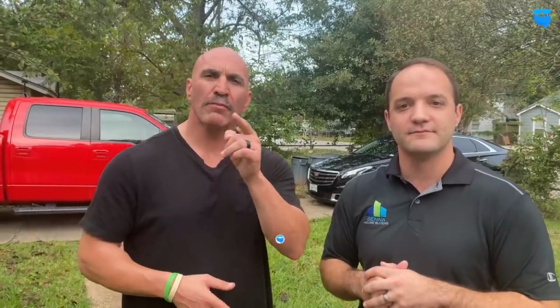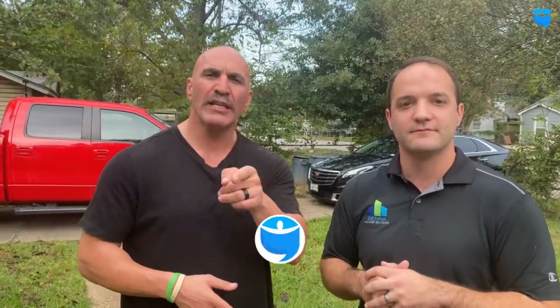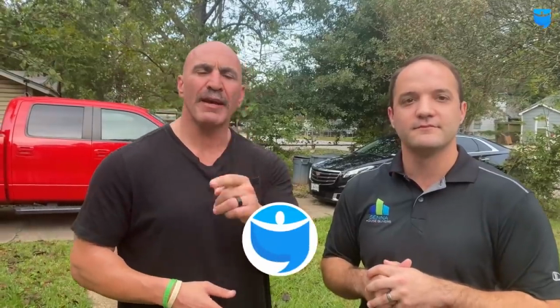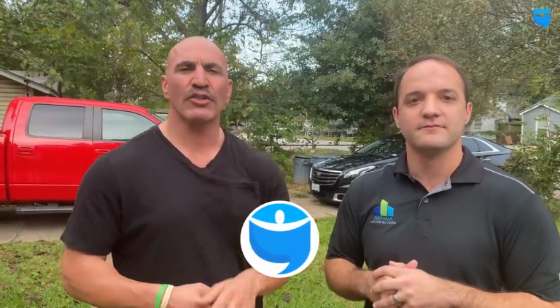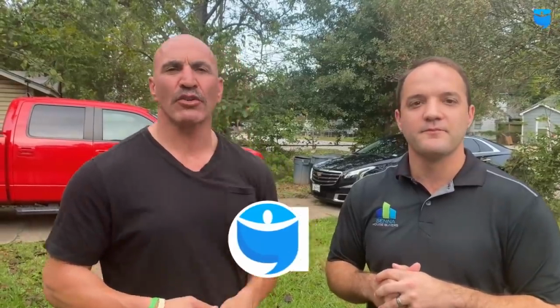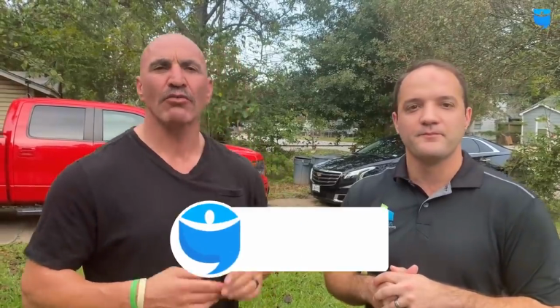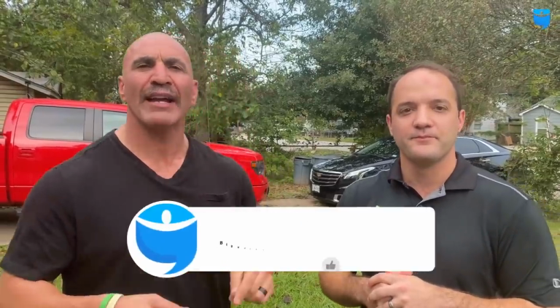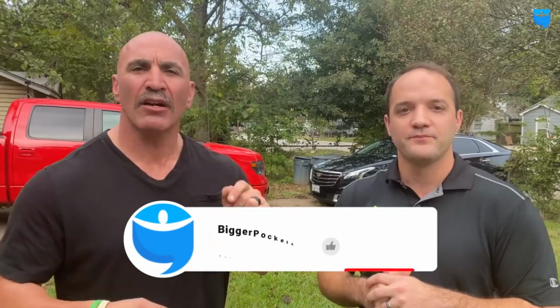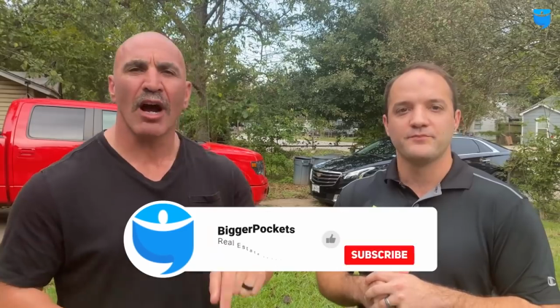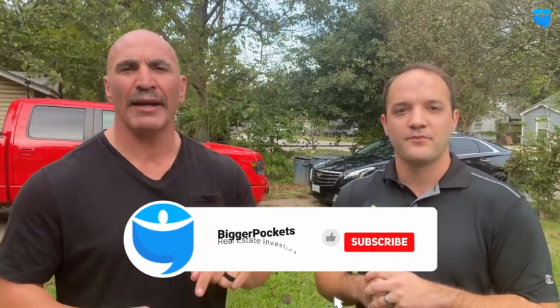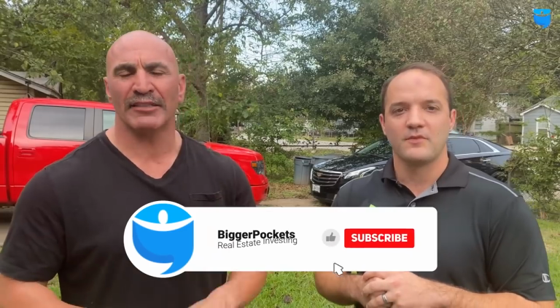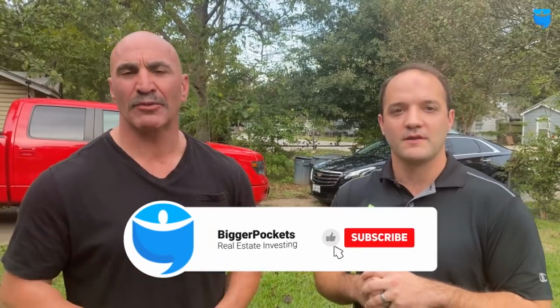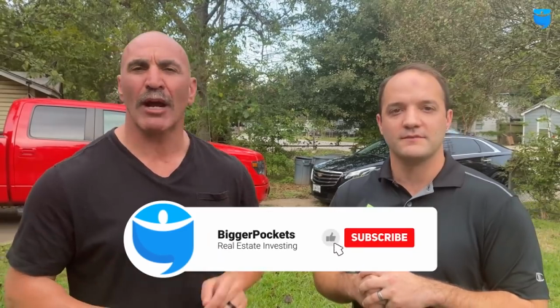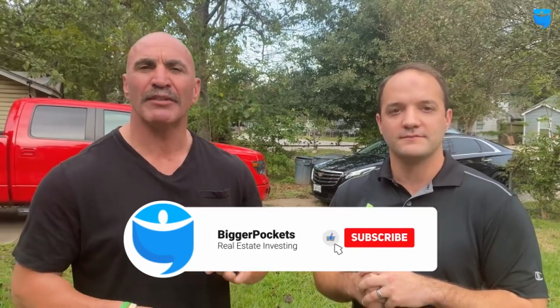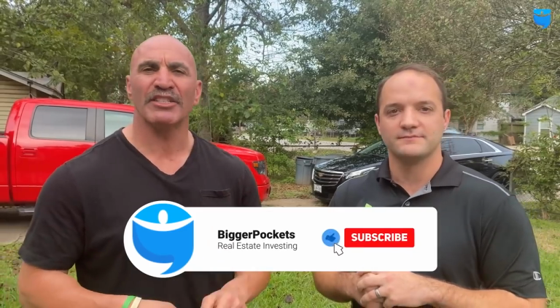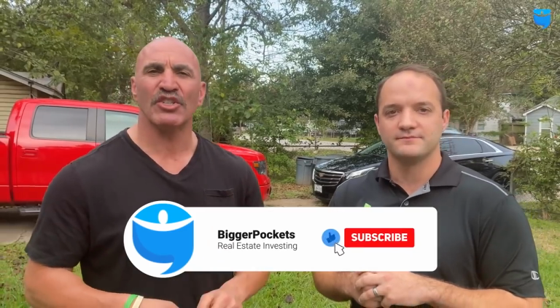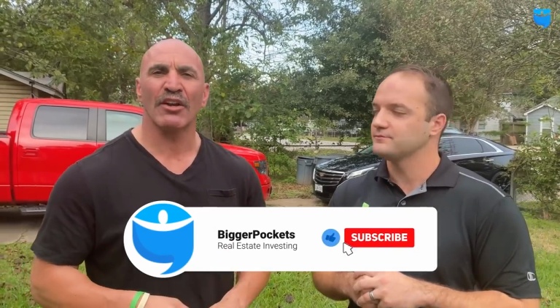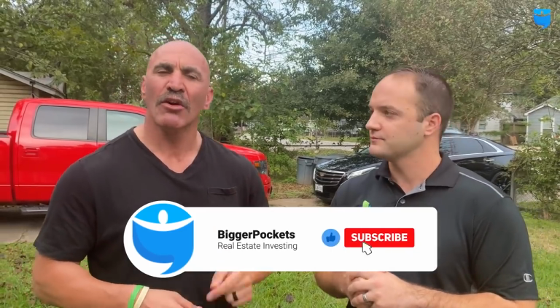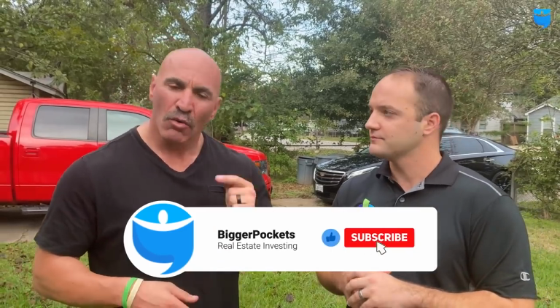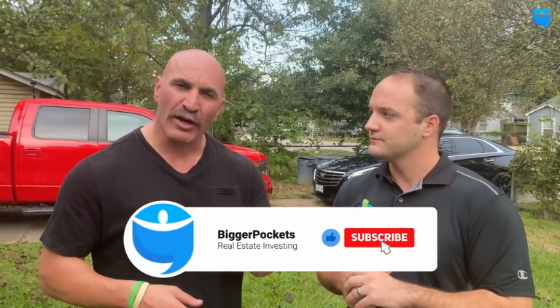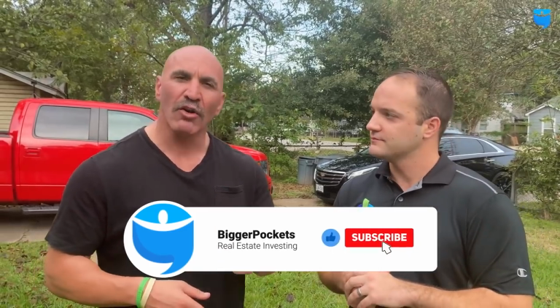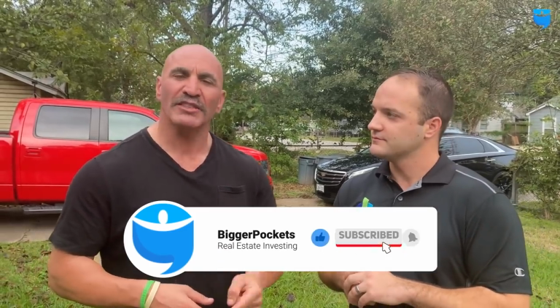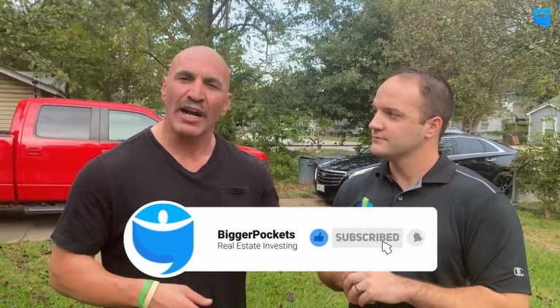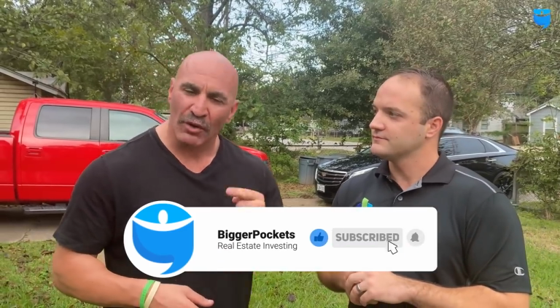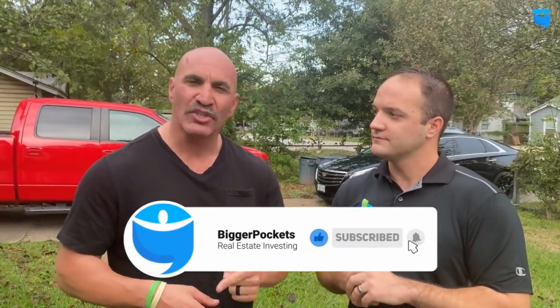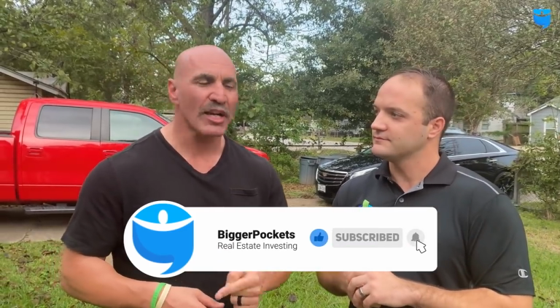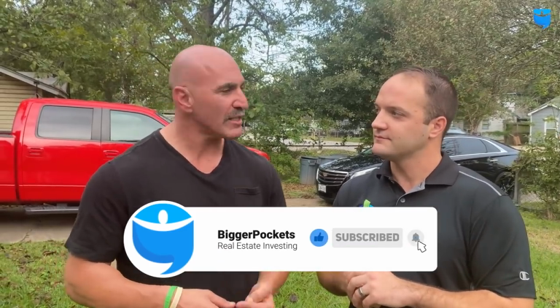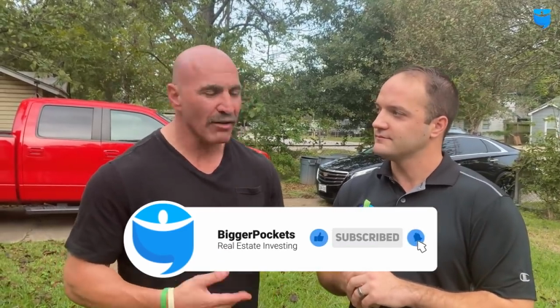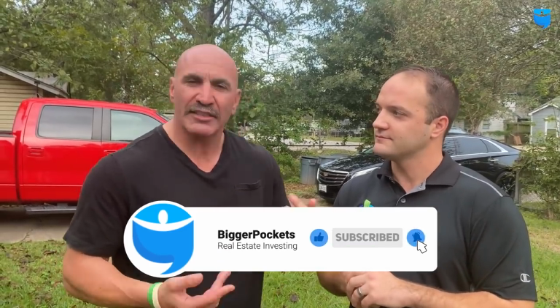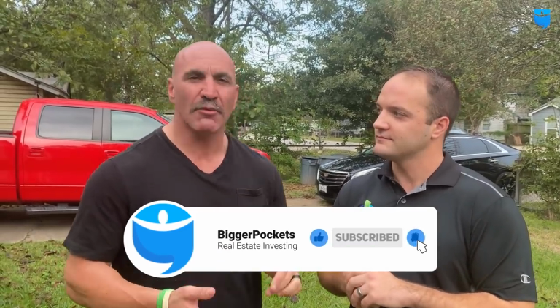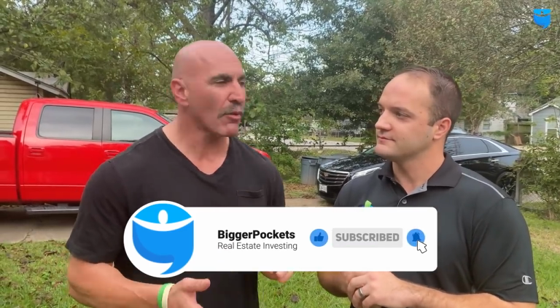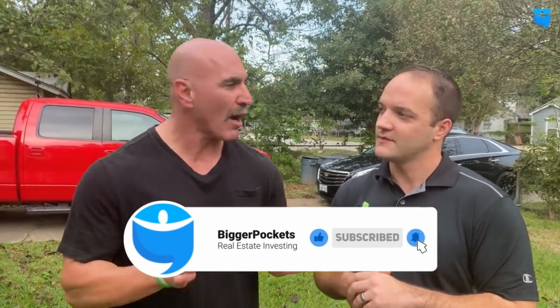Please make sure you like, comment, and subscribe to this channel. We're going to go inside, we're going to check this out. Let's see what we're working on.